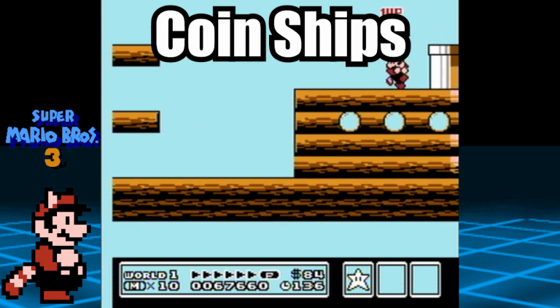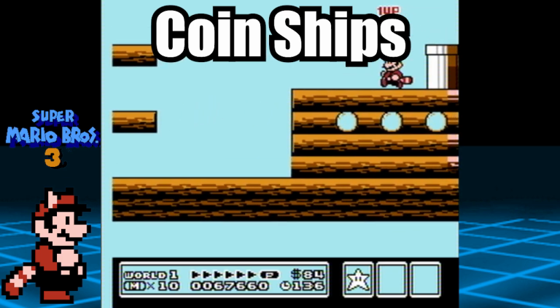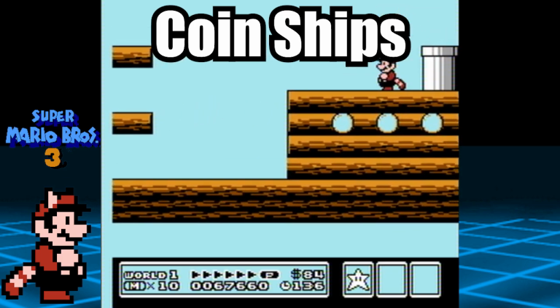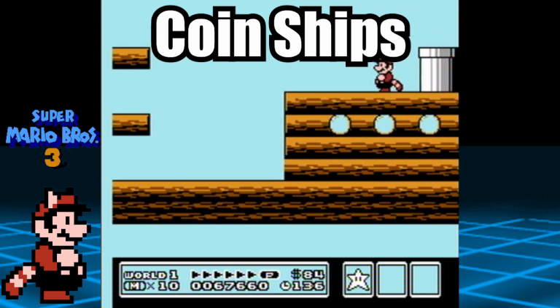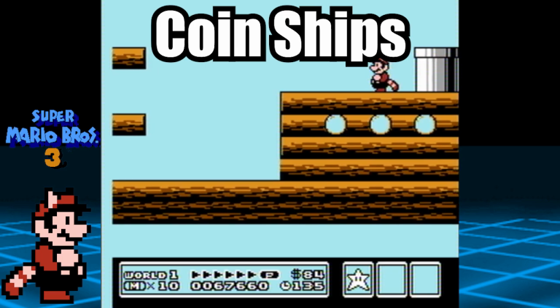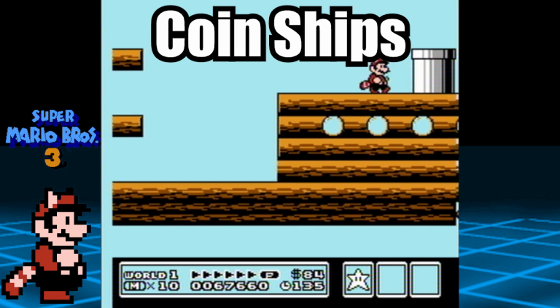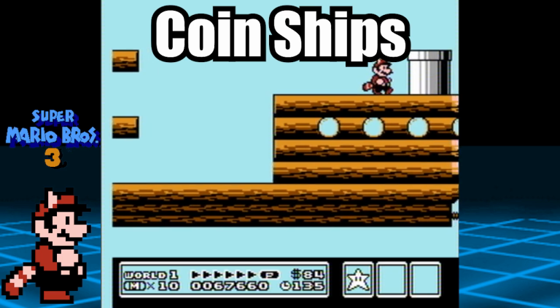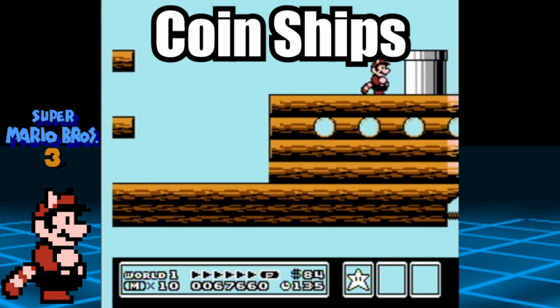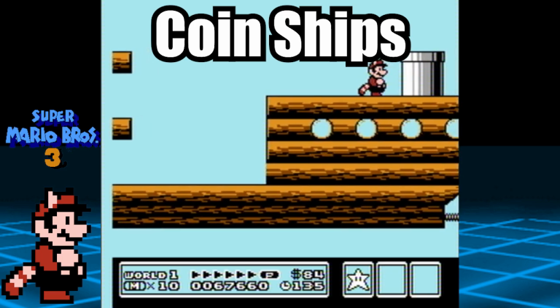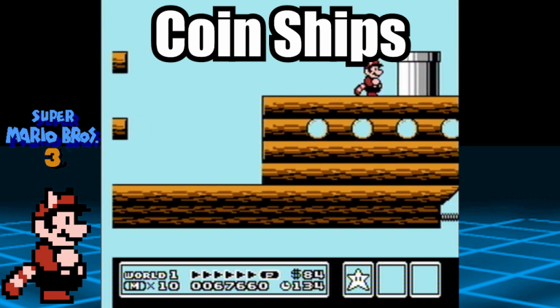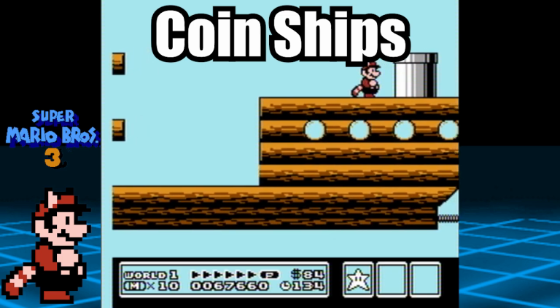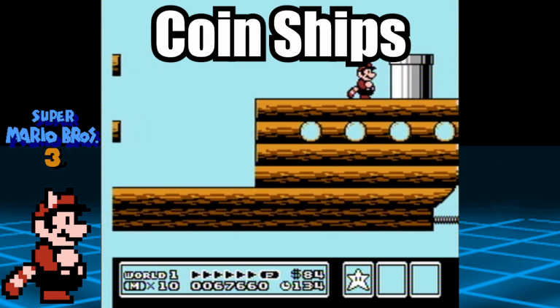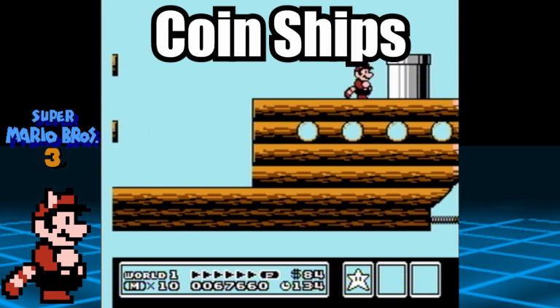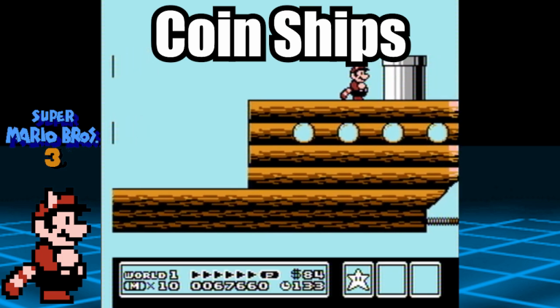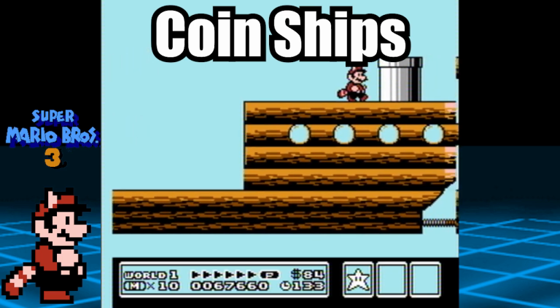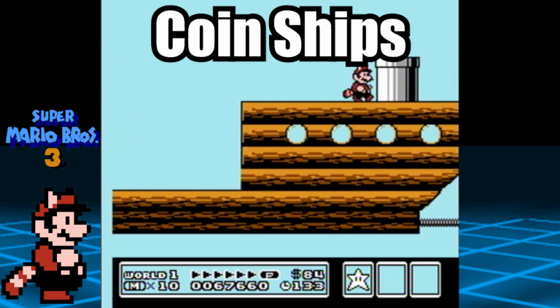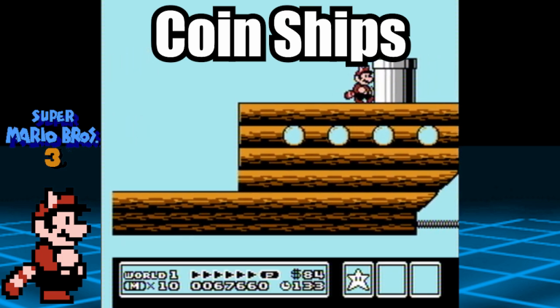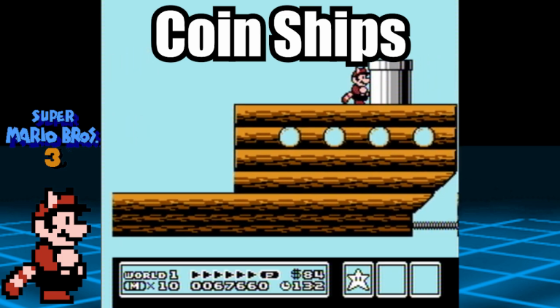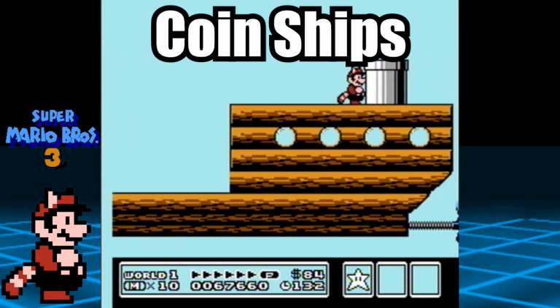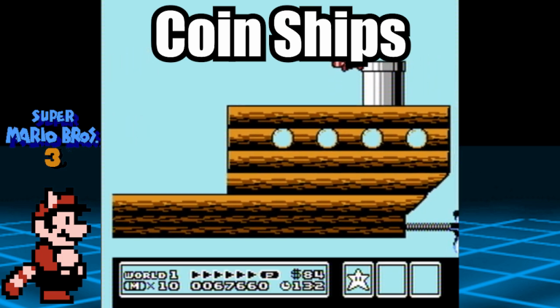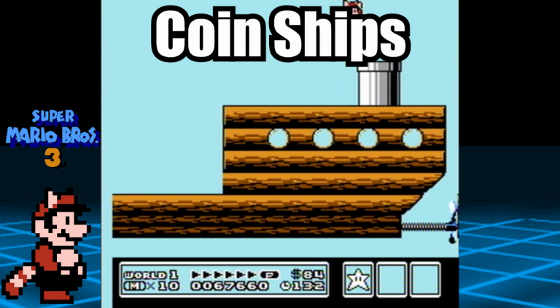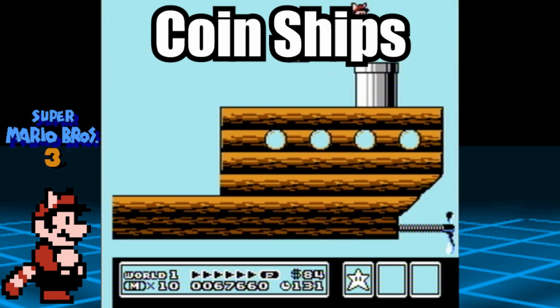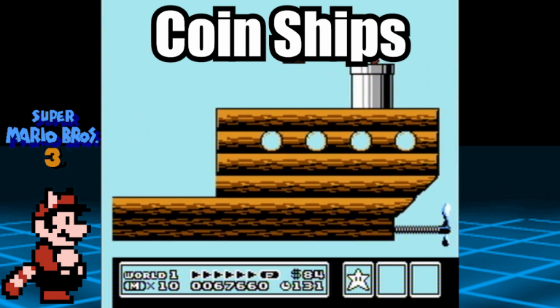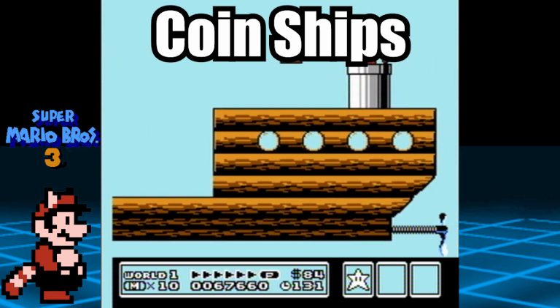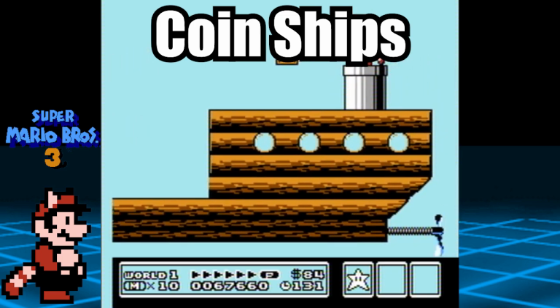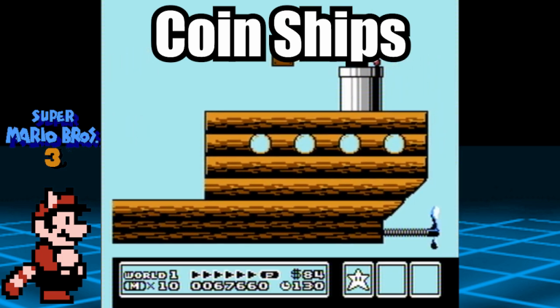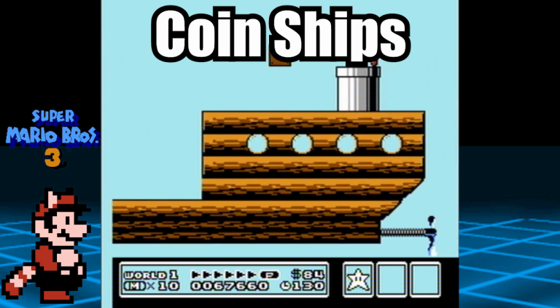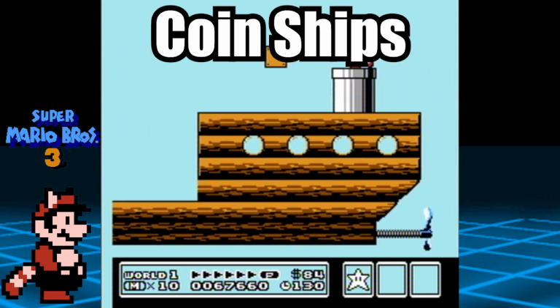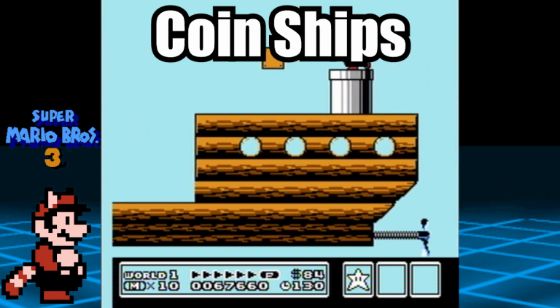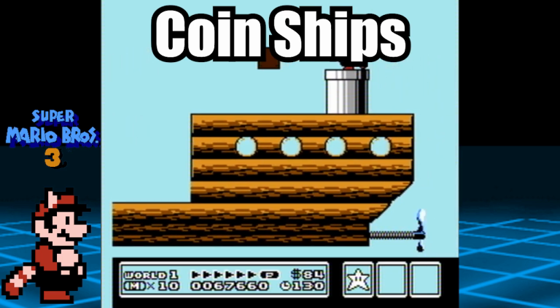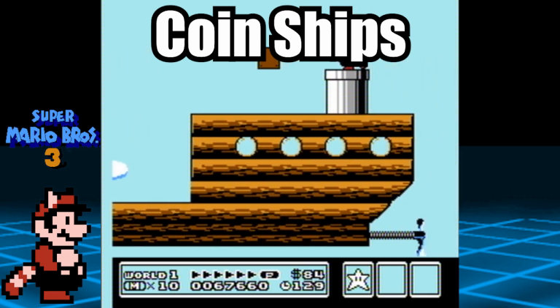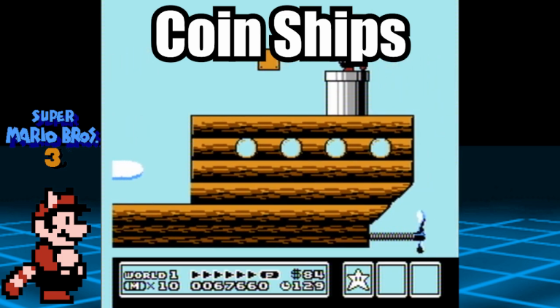Now enter the warp pipe and take out the 2 Boomerang Brothers to receive the contents of the treasure.